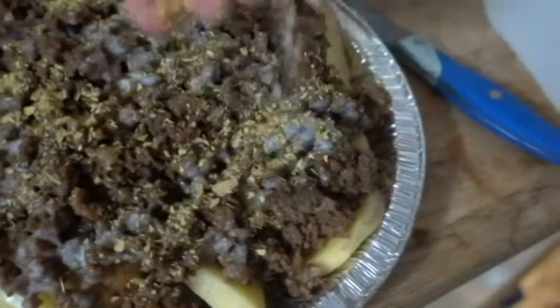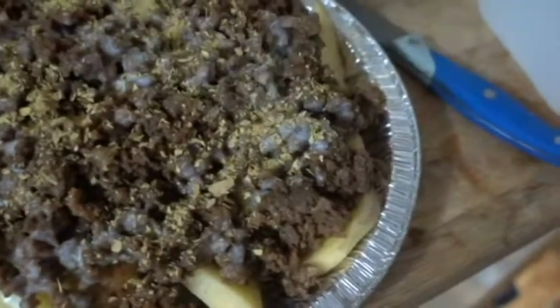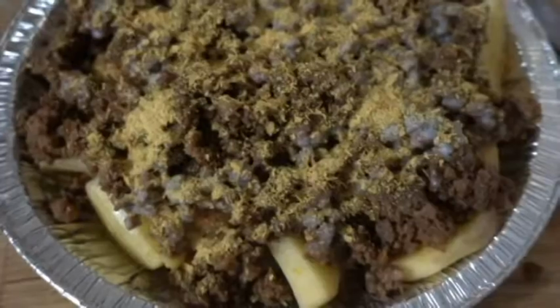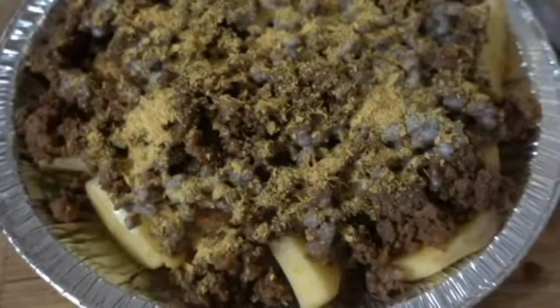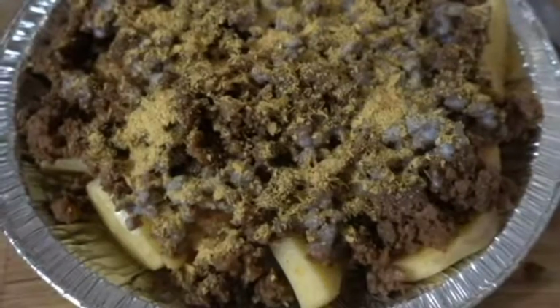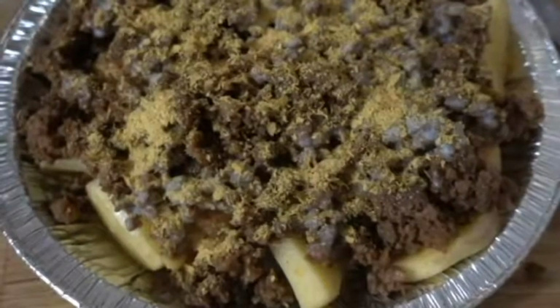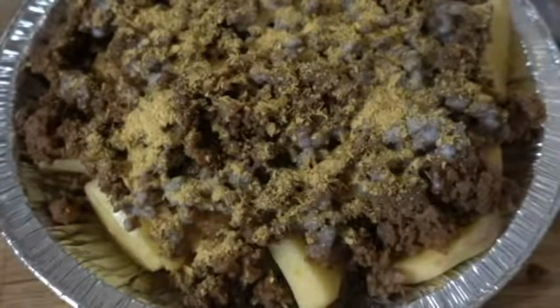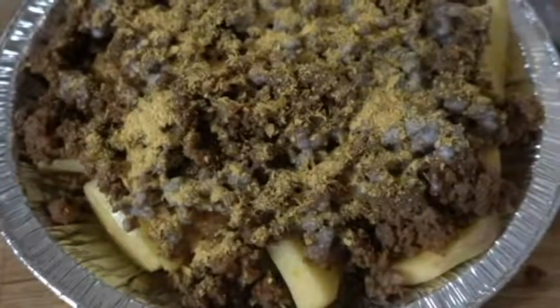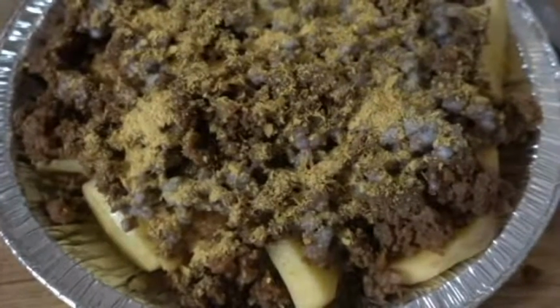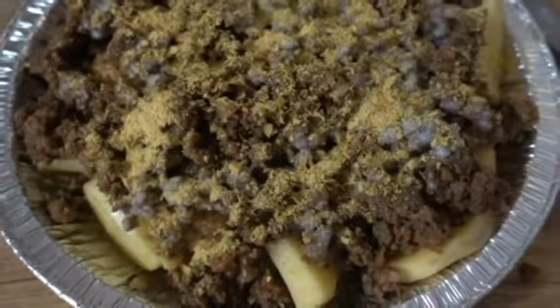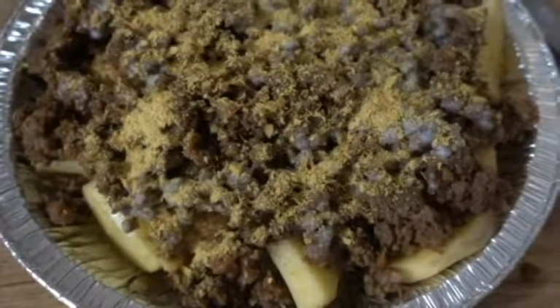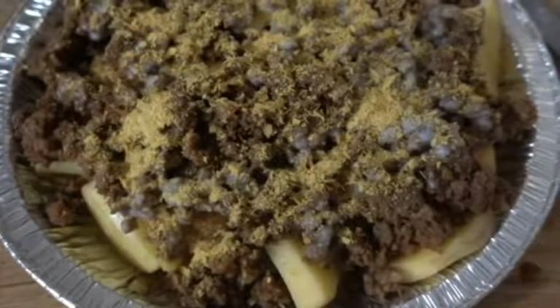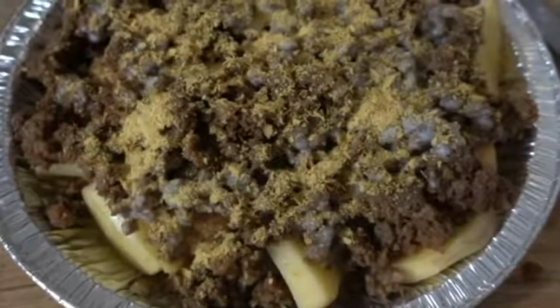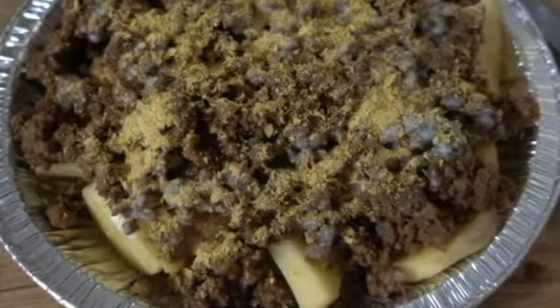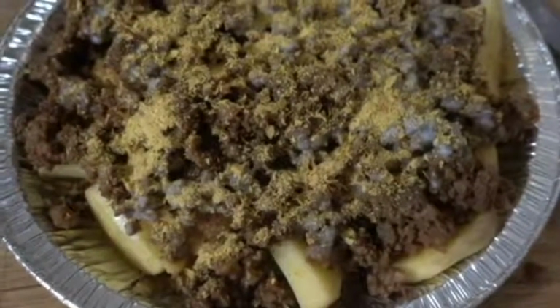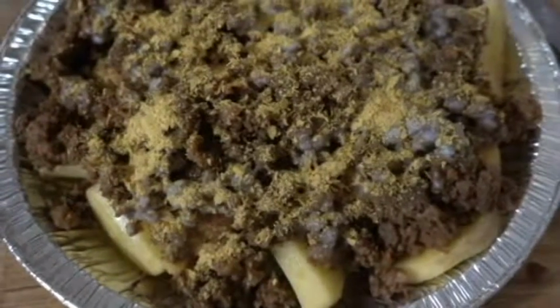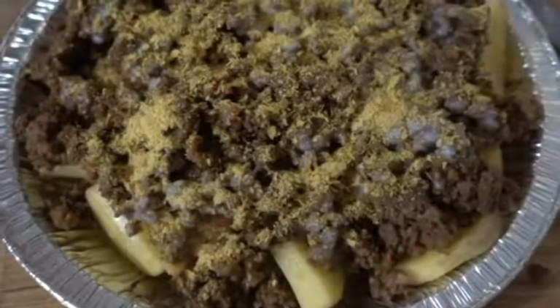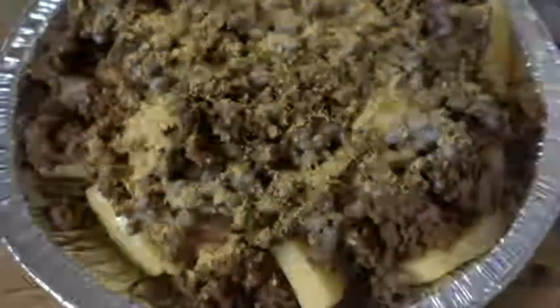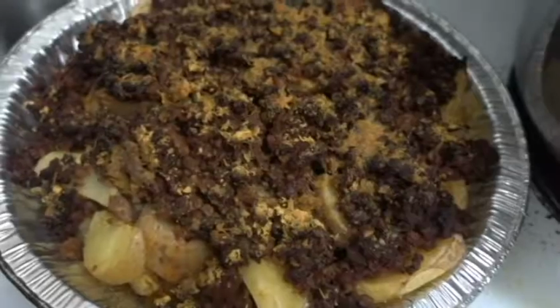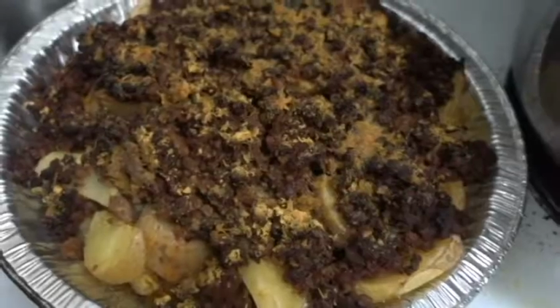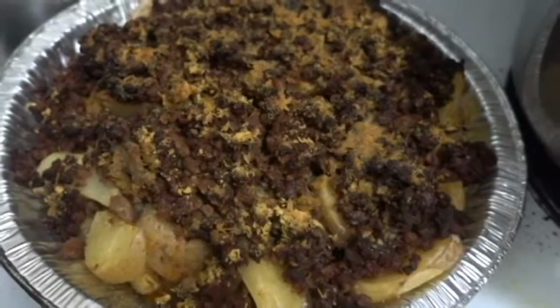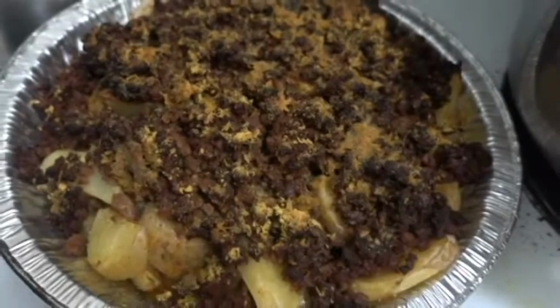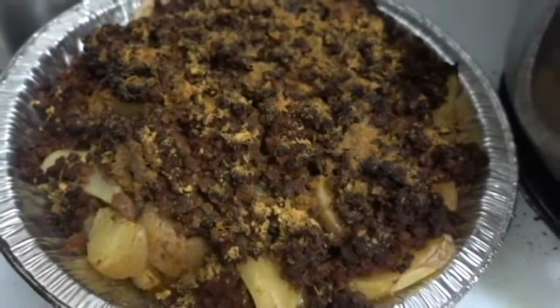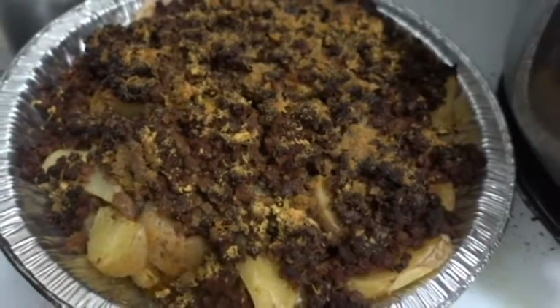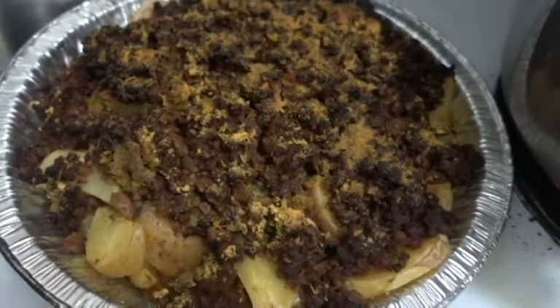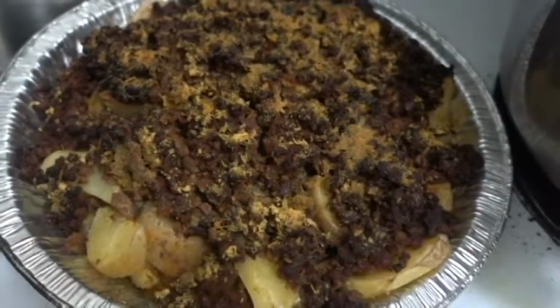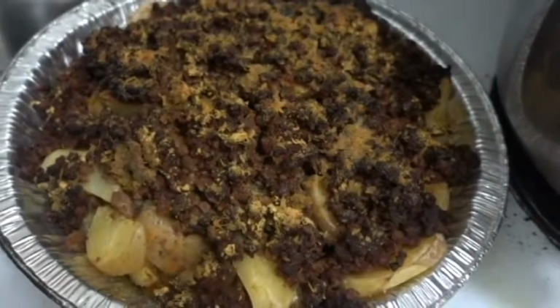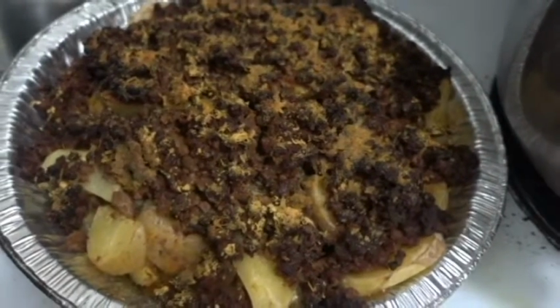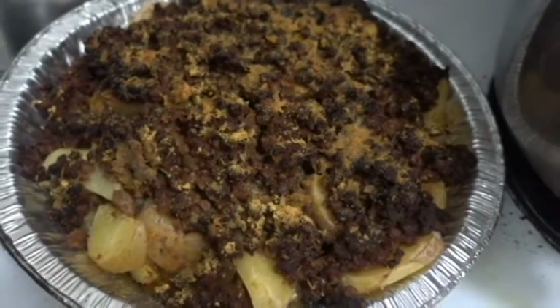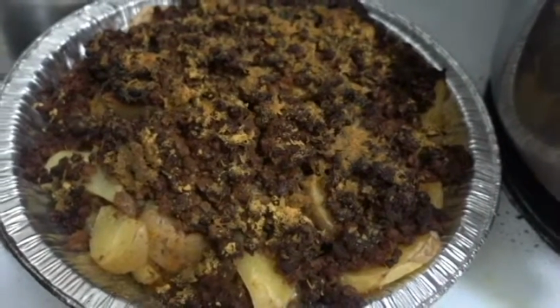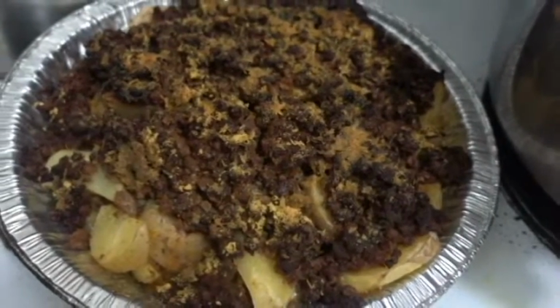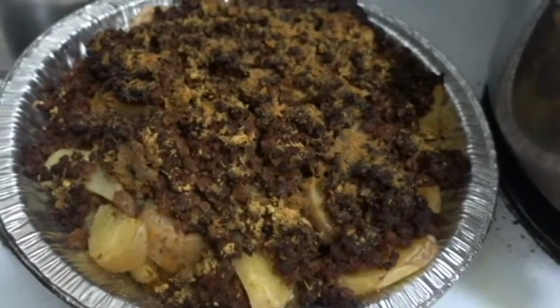Now, add it to the oven at 400 for about 15 minutes. And now it's ready! Bon appétit!